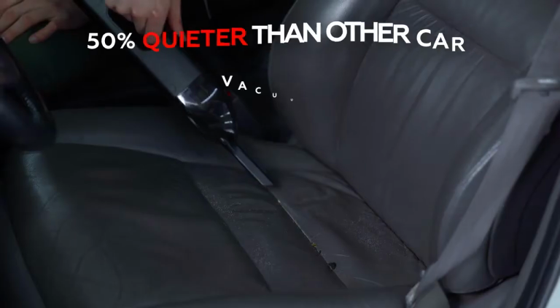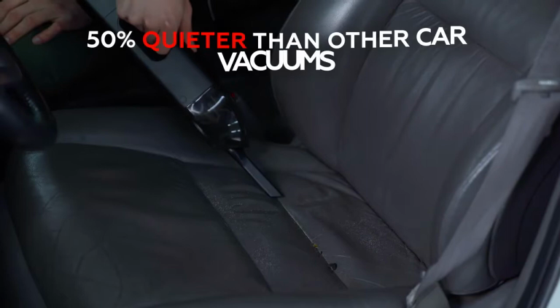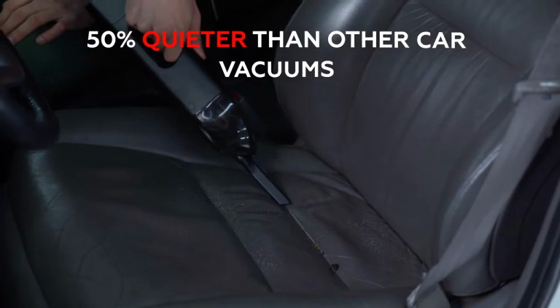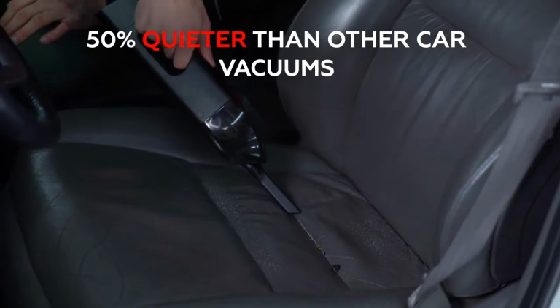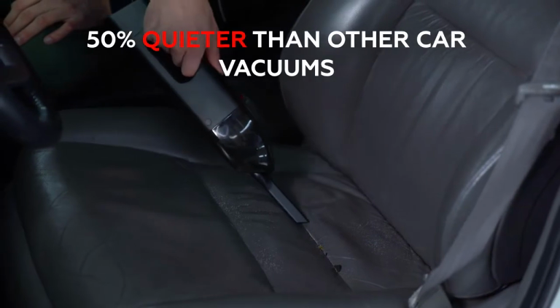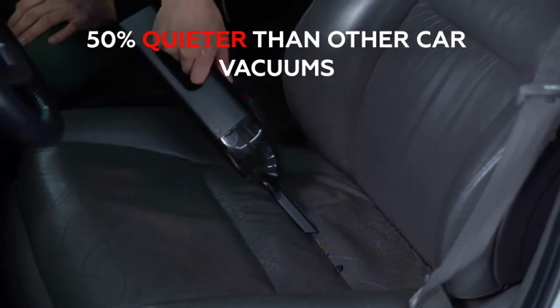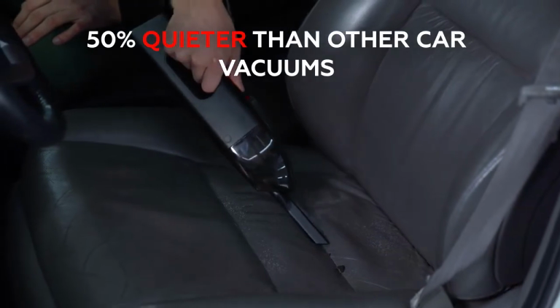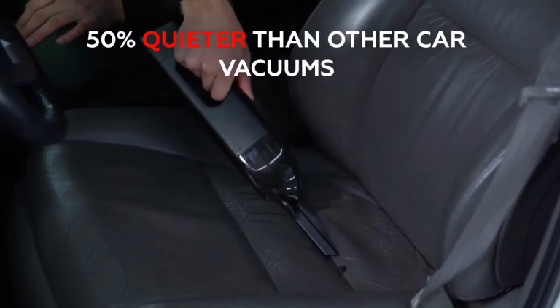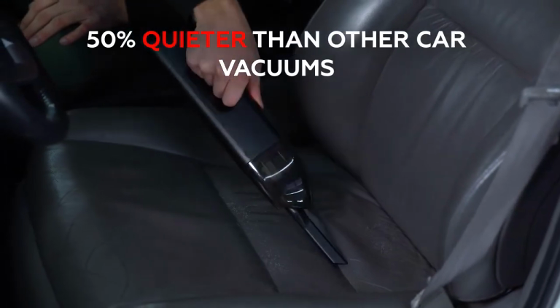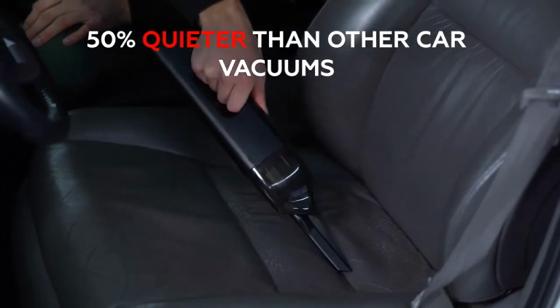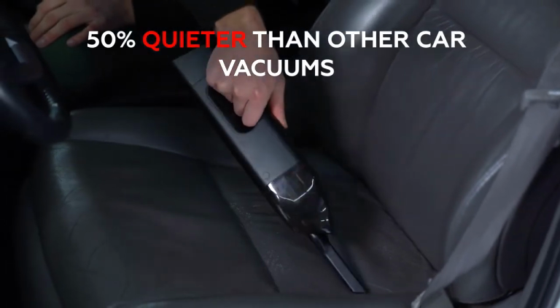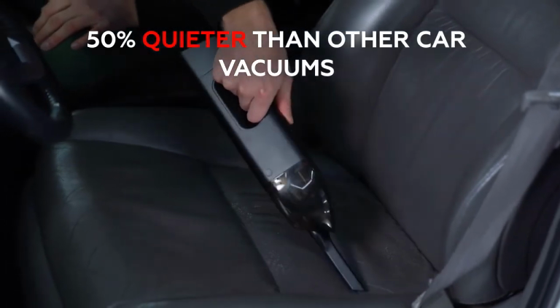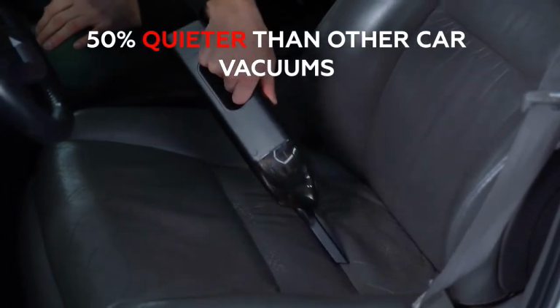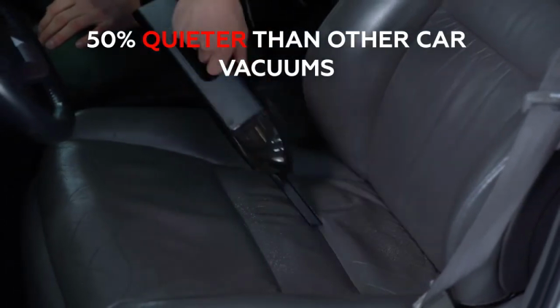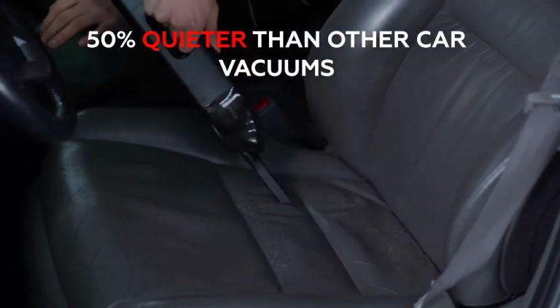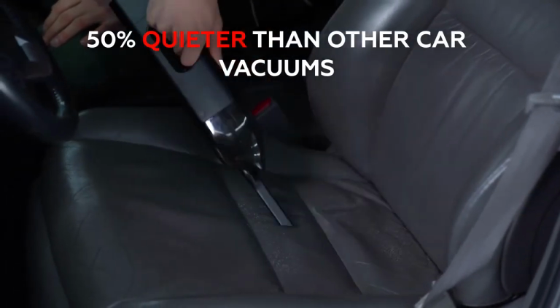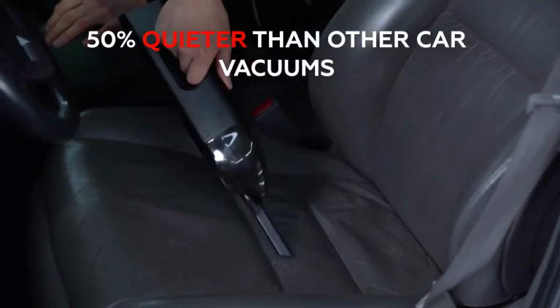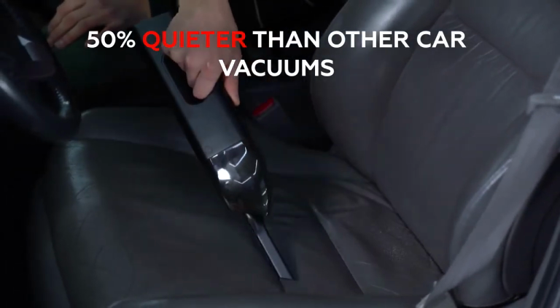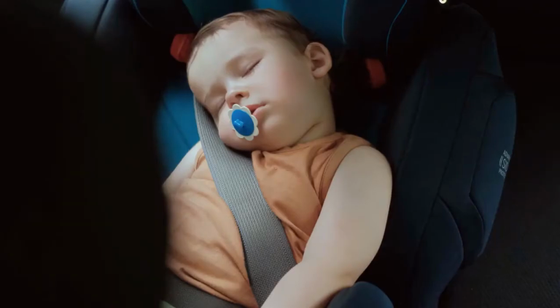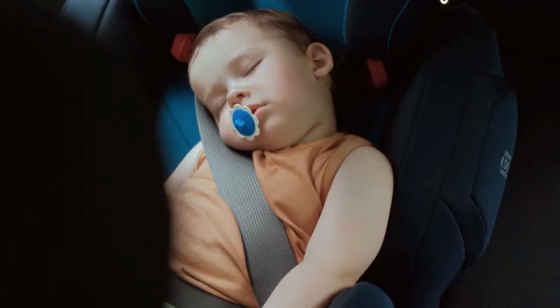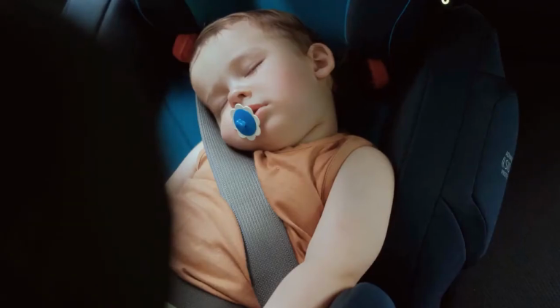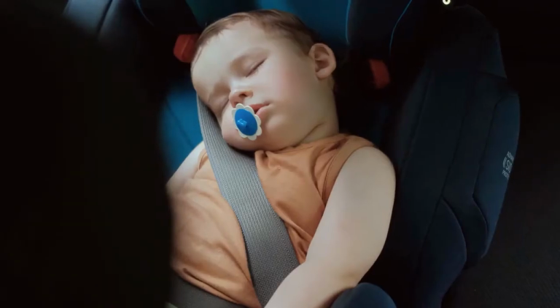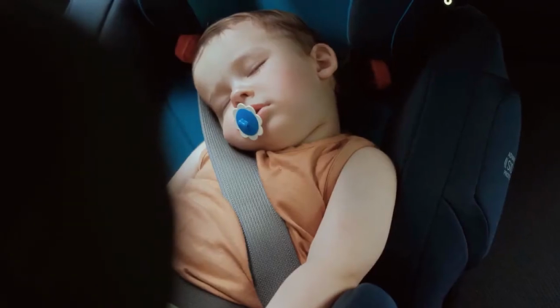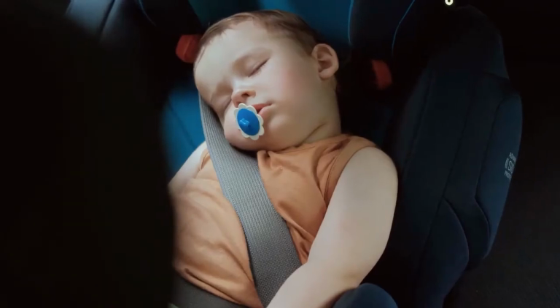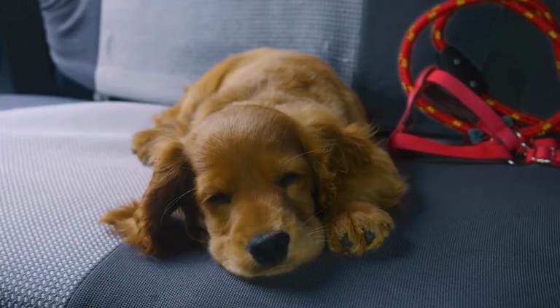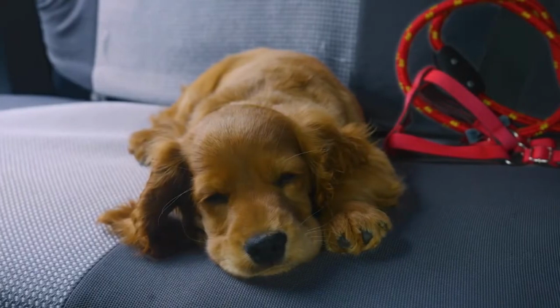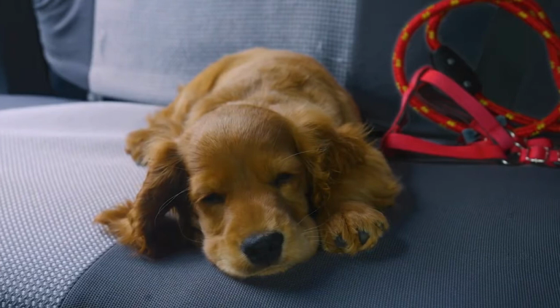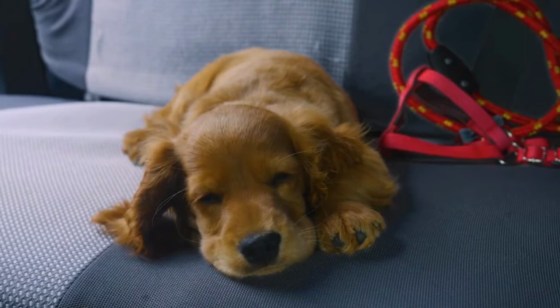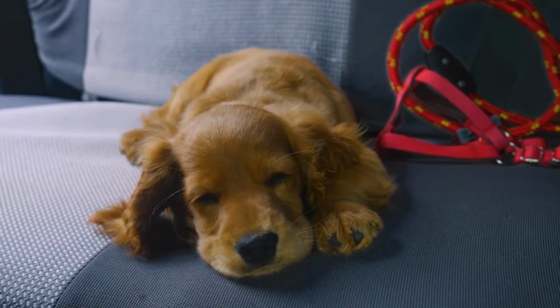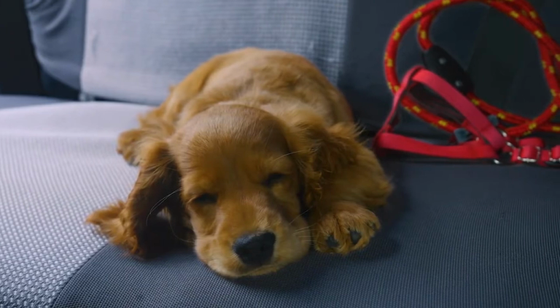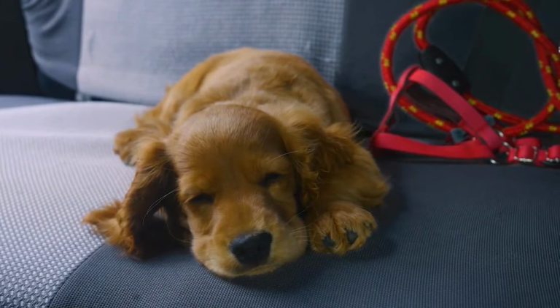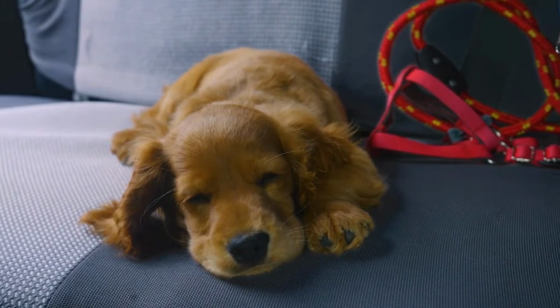Jumpy is 50 percent quieter than other car vacuums, so you can clean up without waking the baby or upsetting the dog.